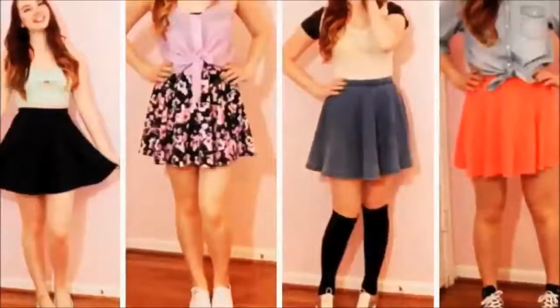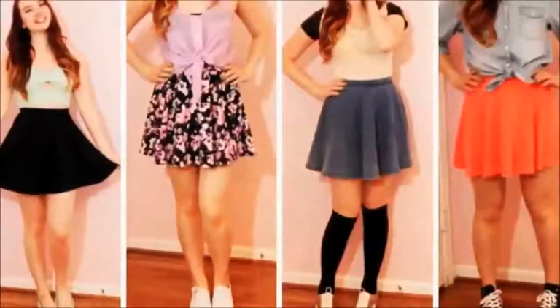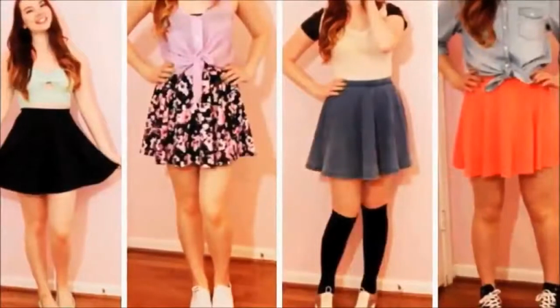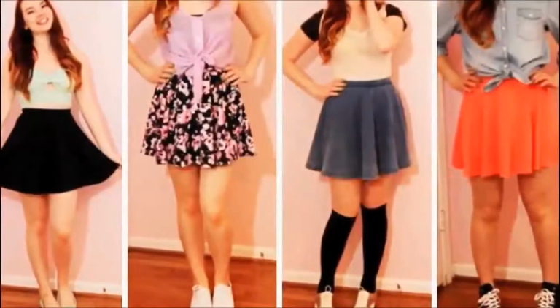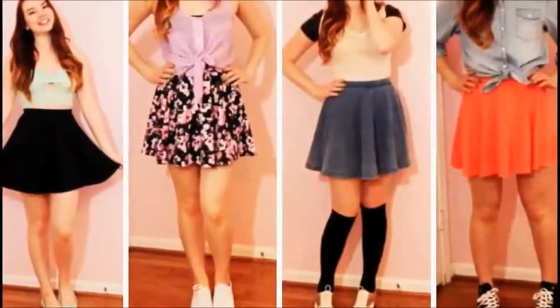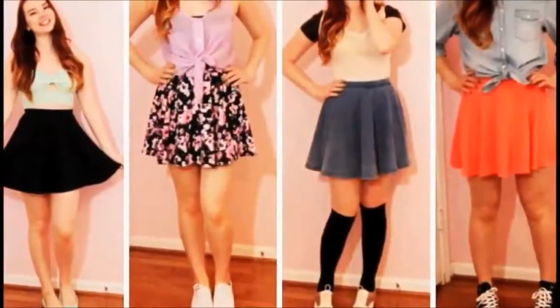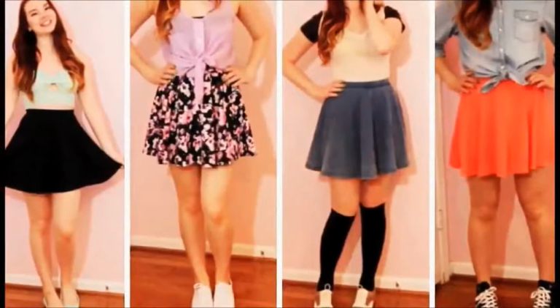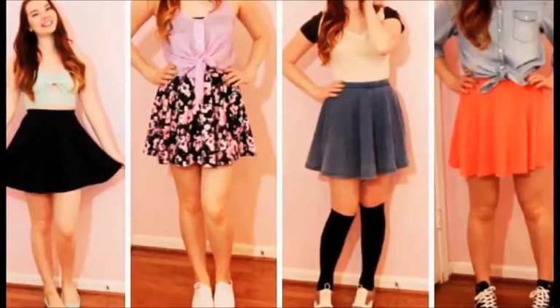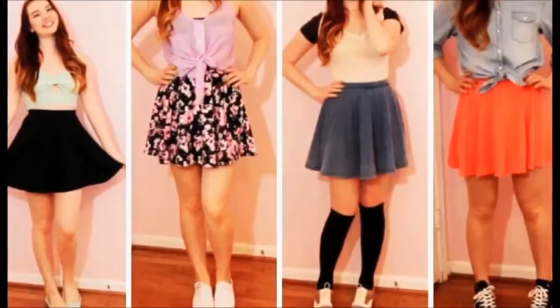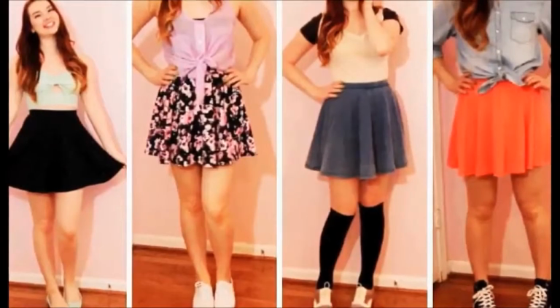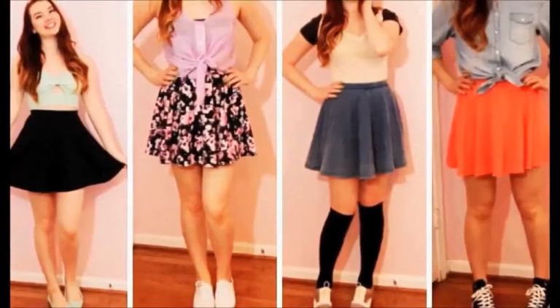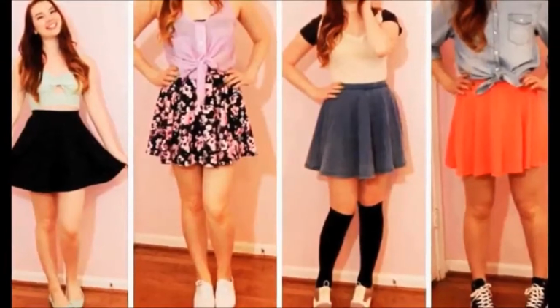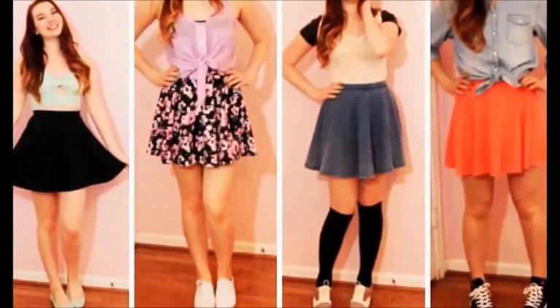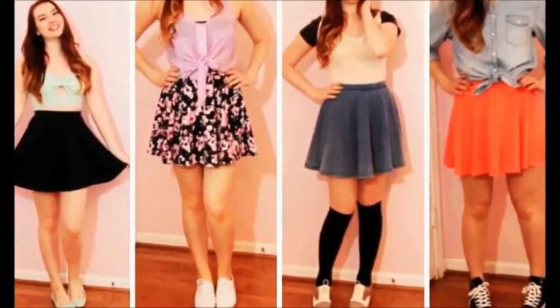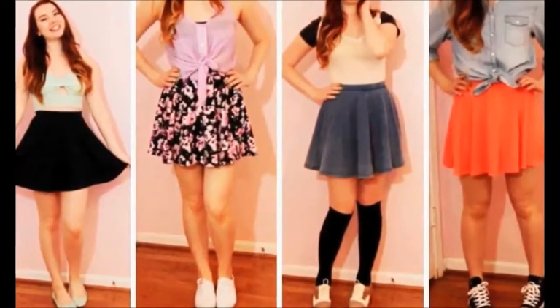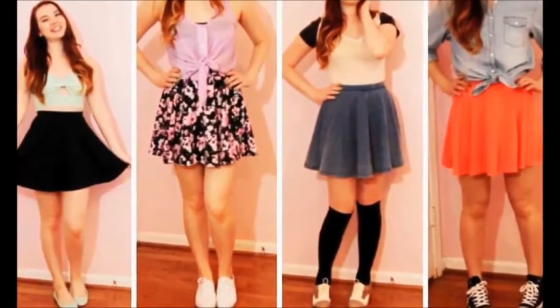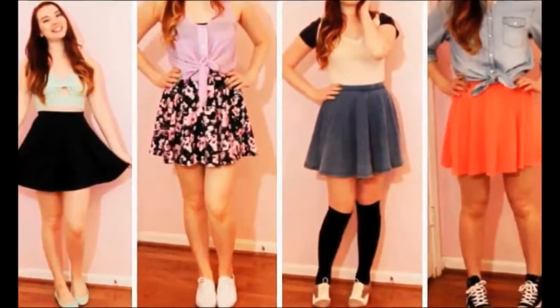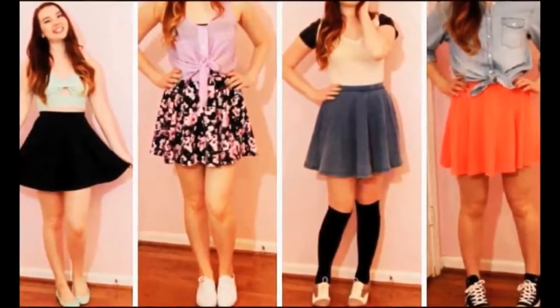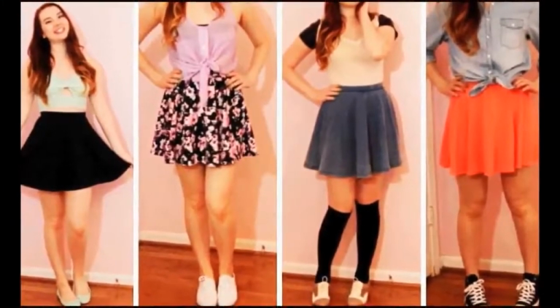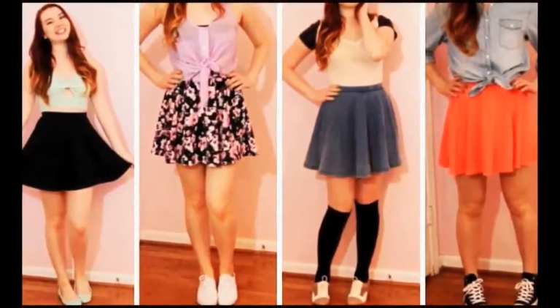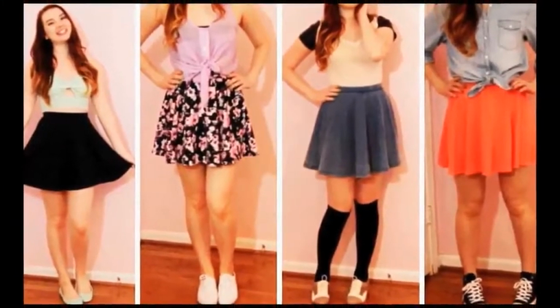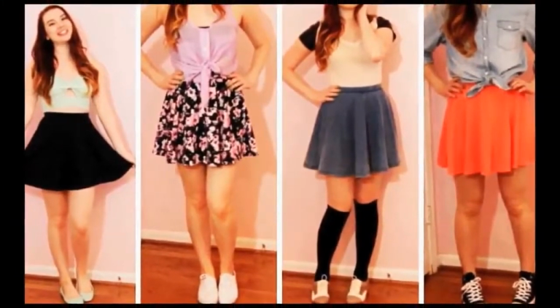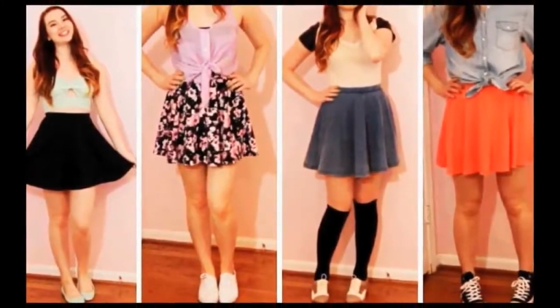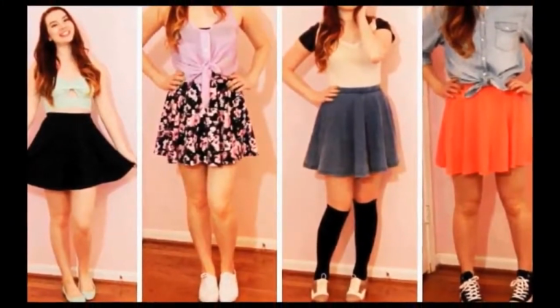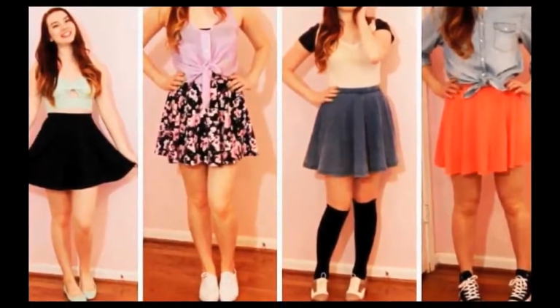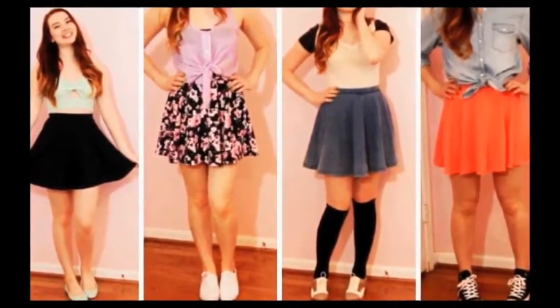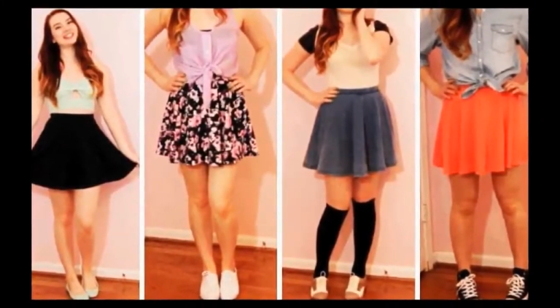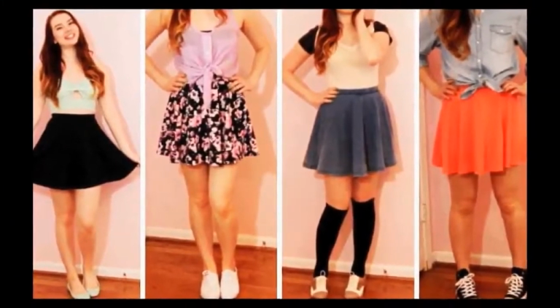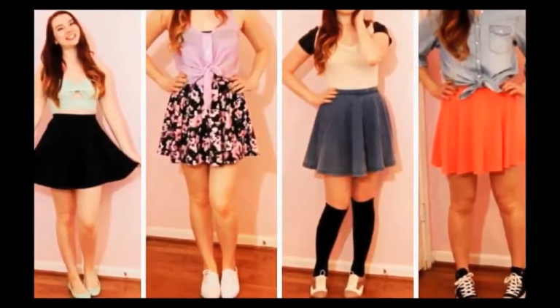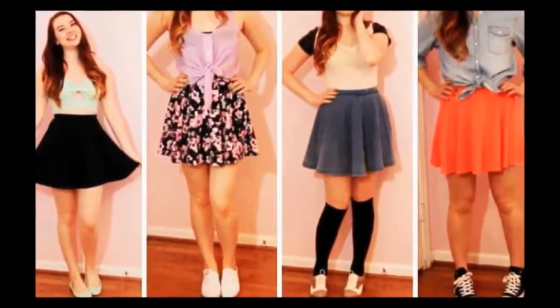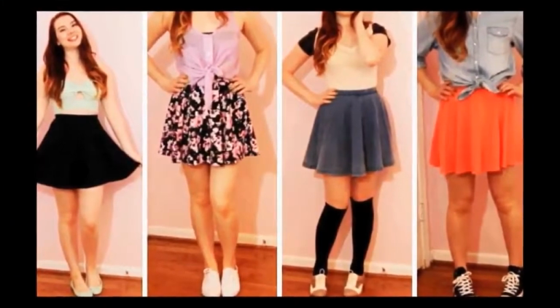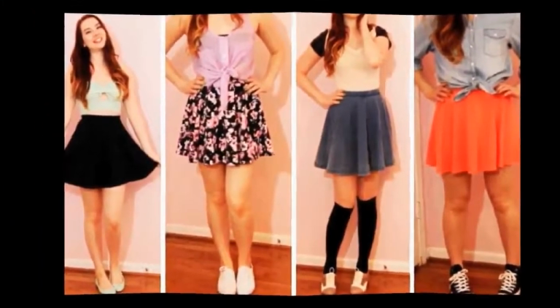Here I've mentioned 10 skirt styles that you can add to your shopping list to buy, just in case you don't have that type purchased.